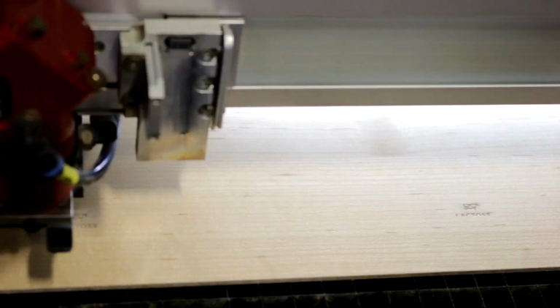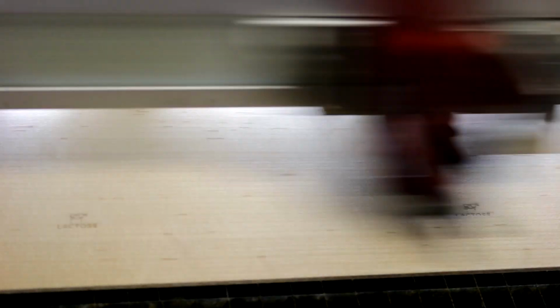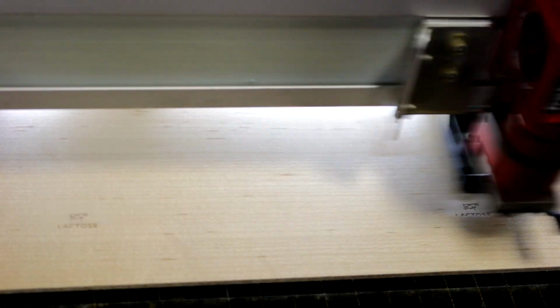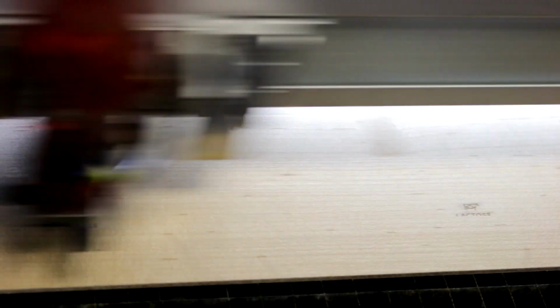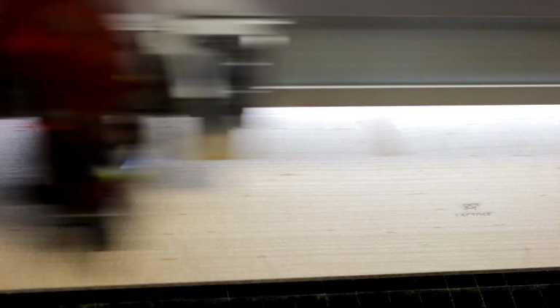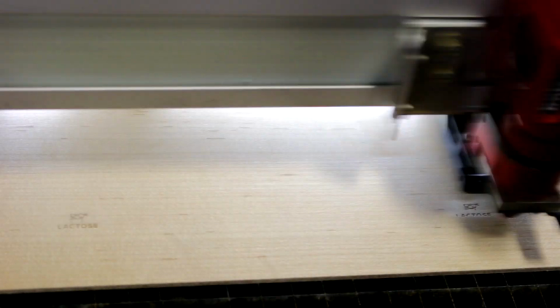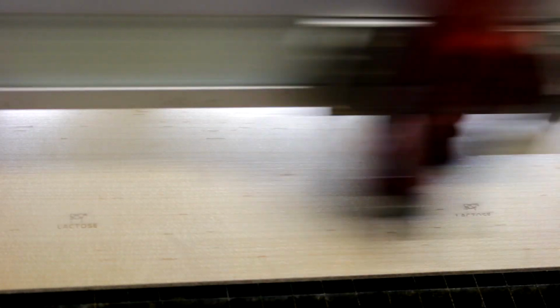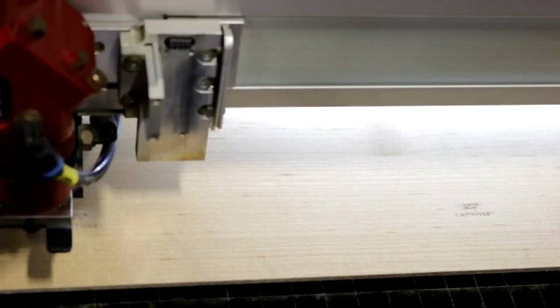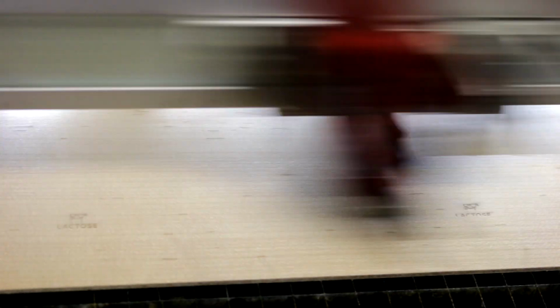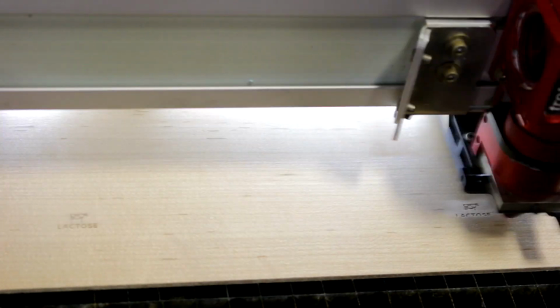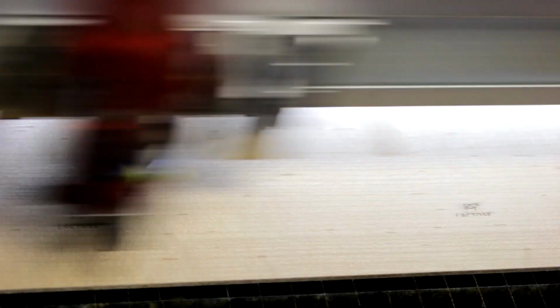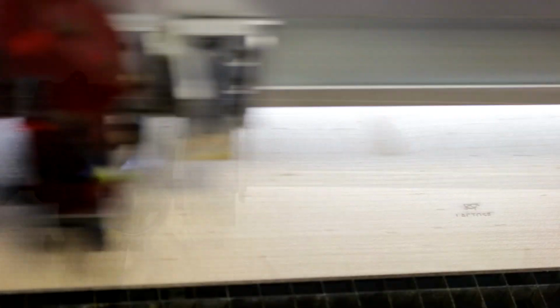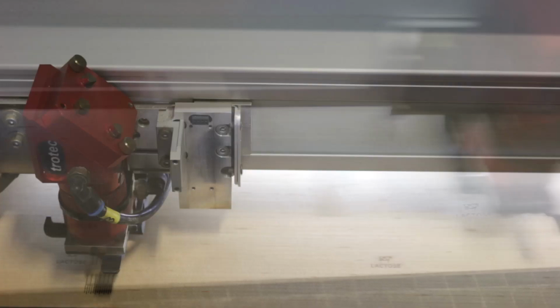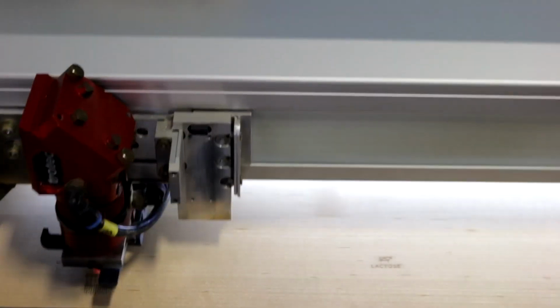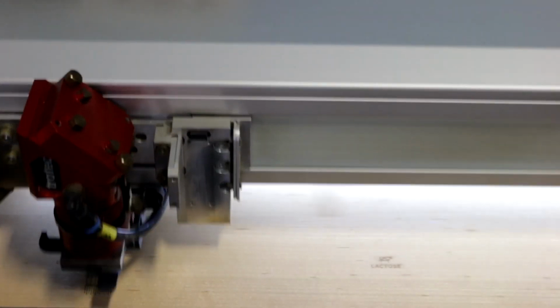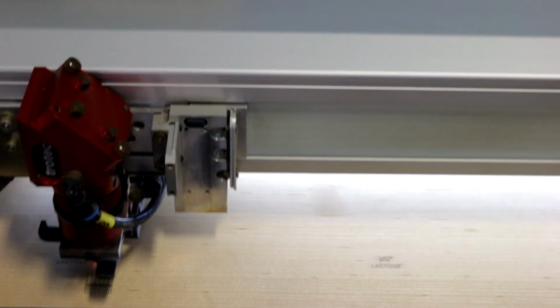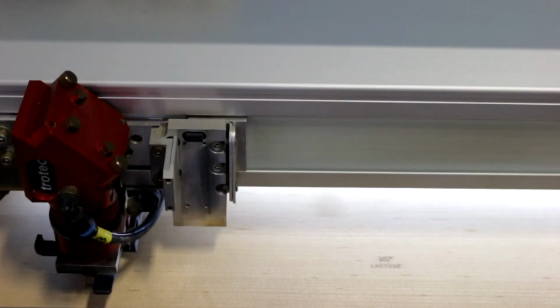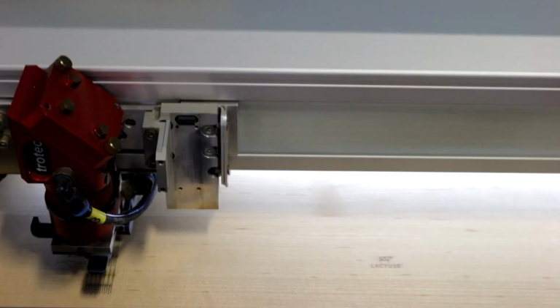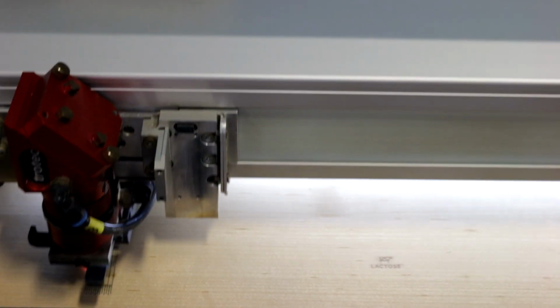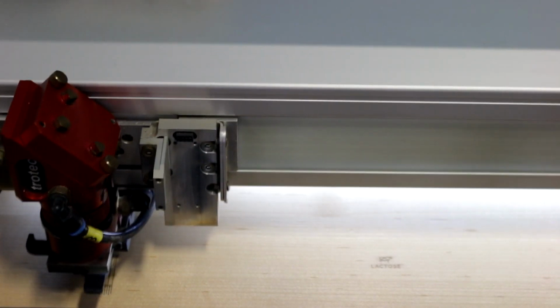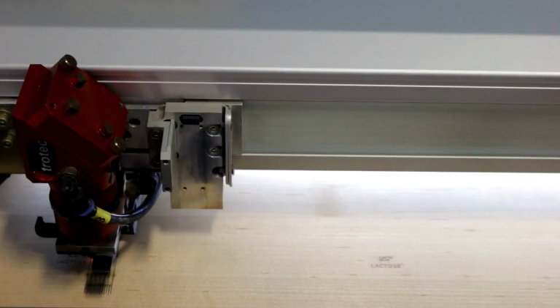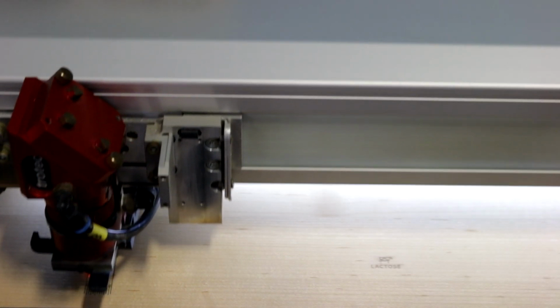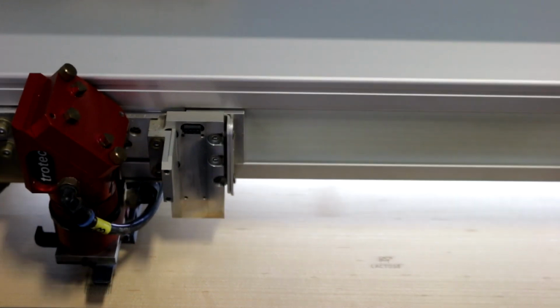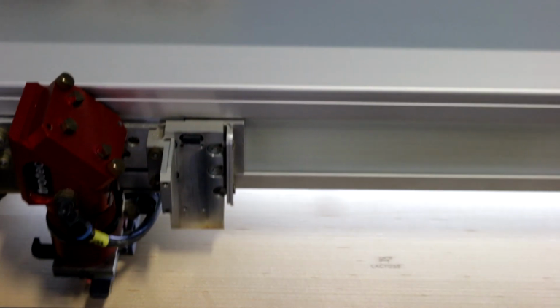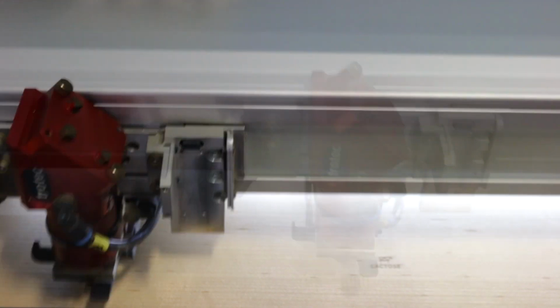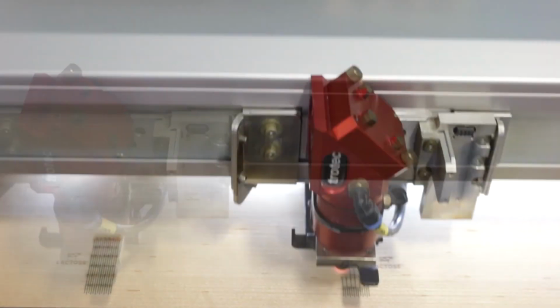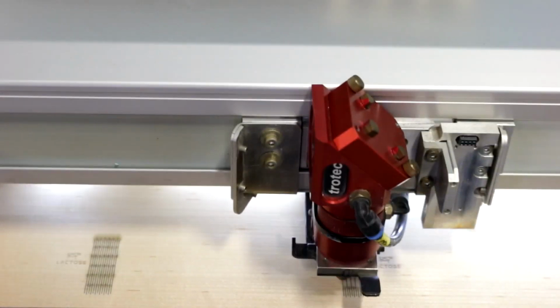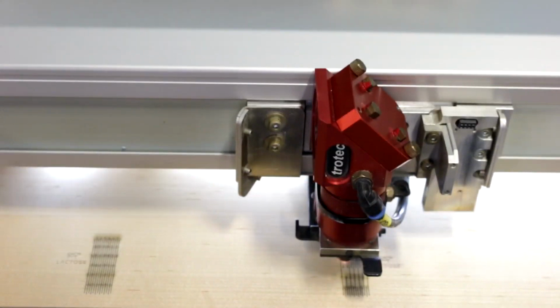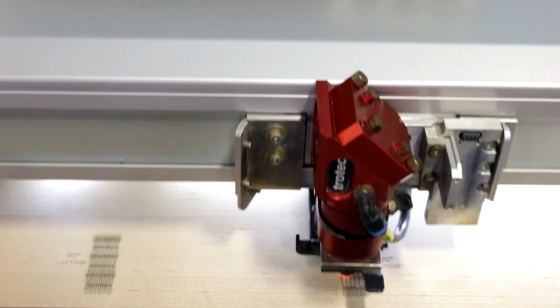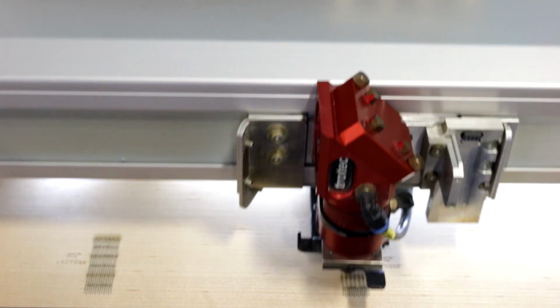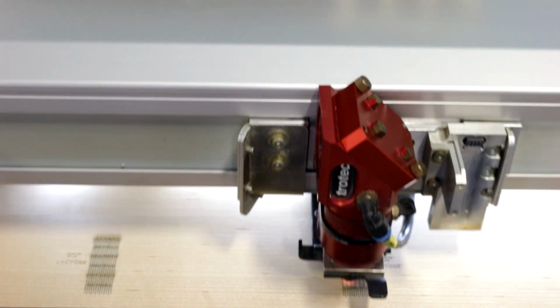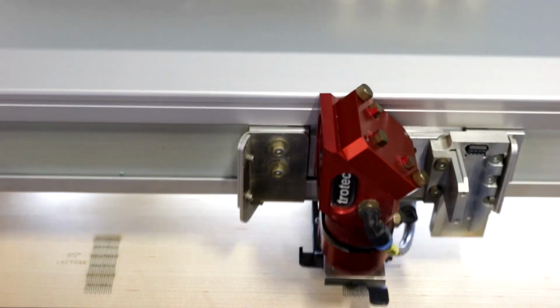We laser-cut a hinge on each side of our glasses and we engraved a logo on the side as well.